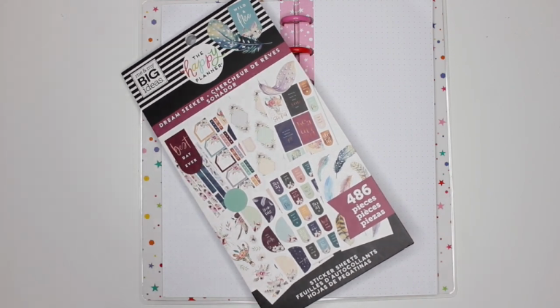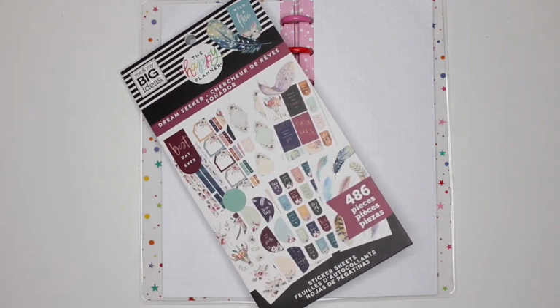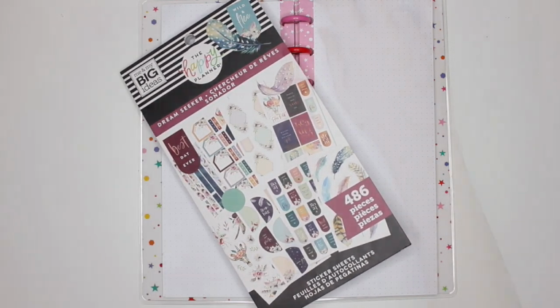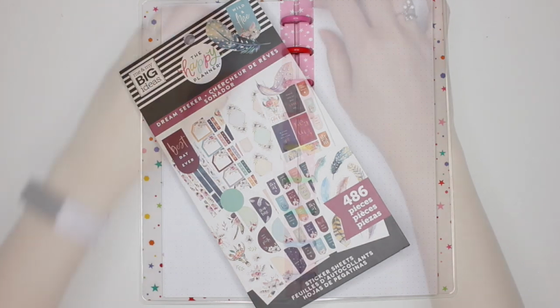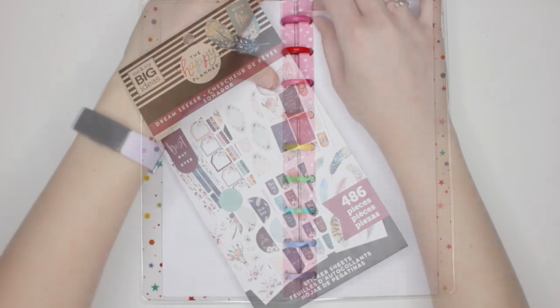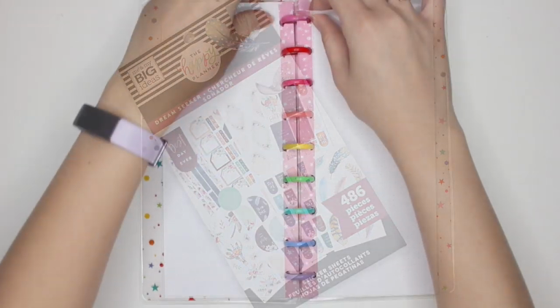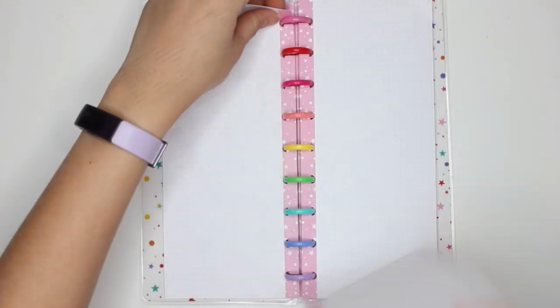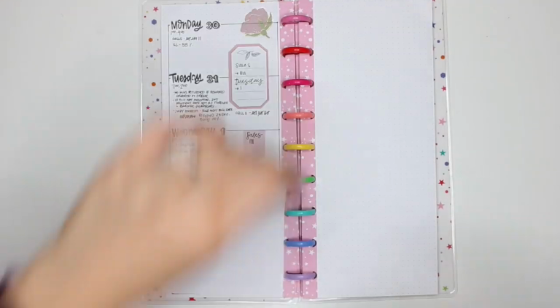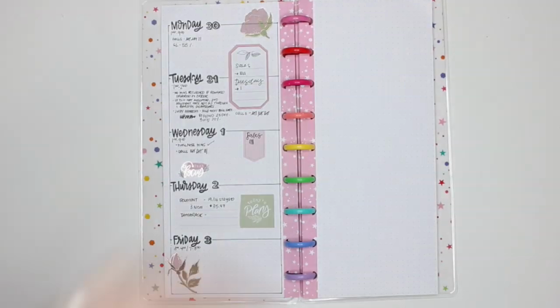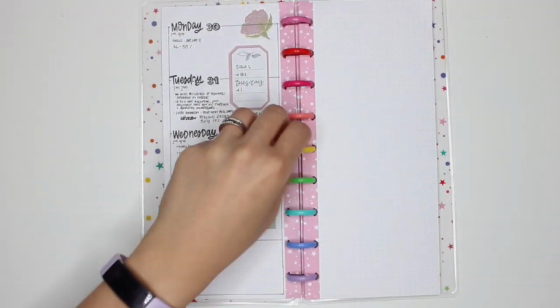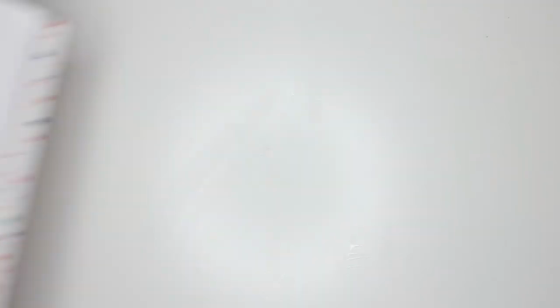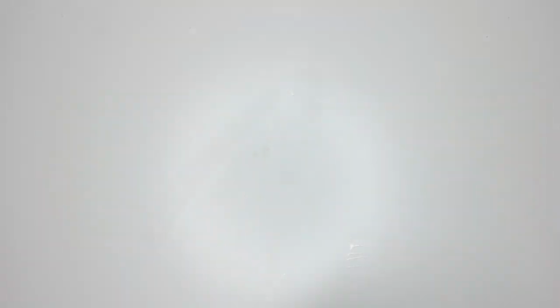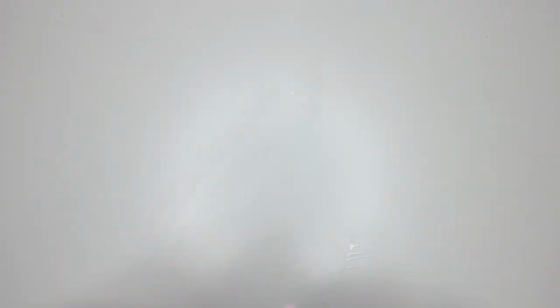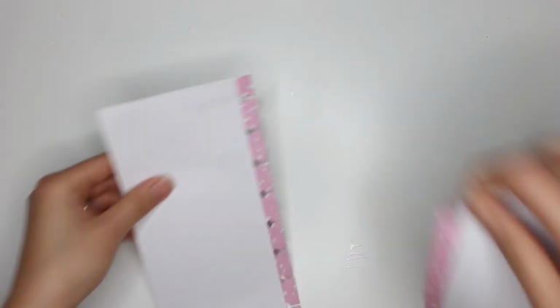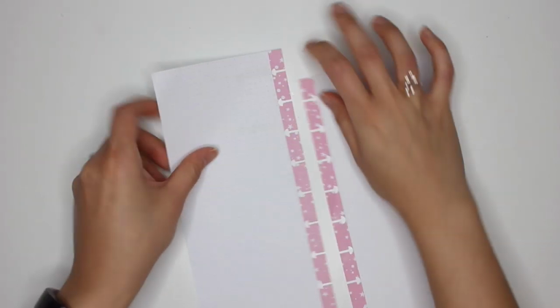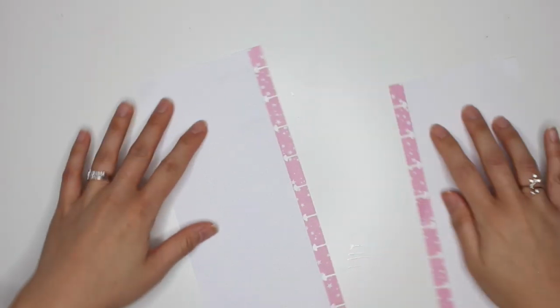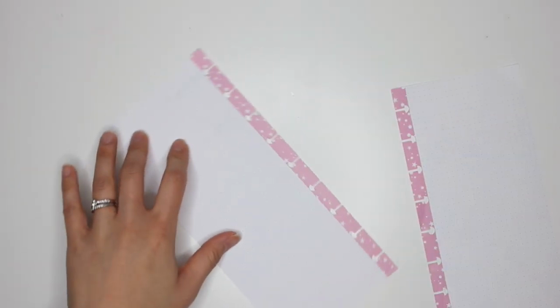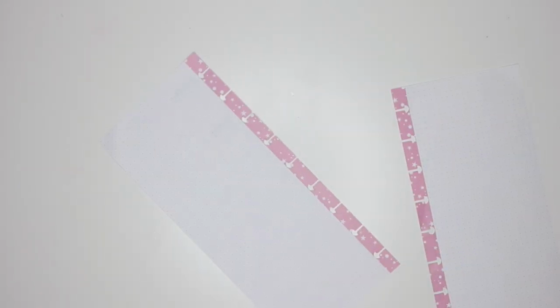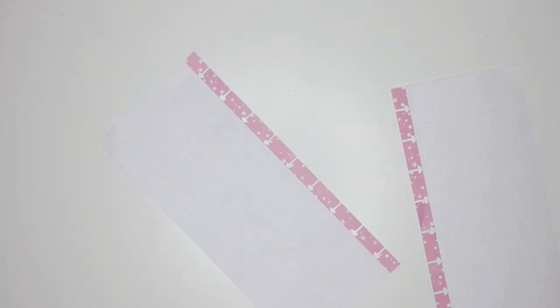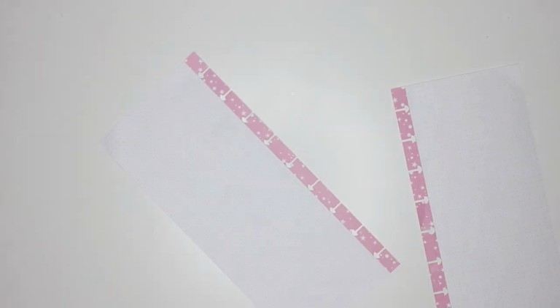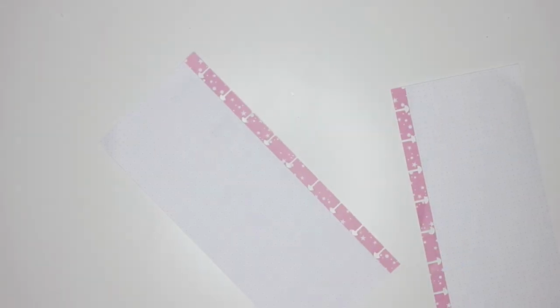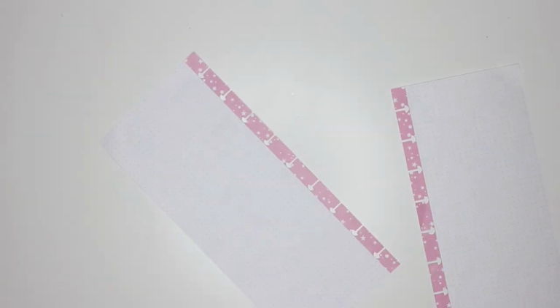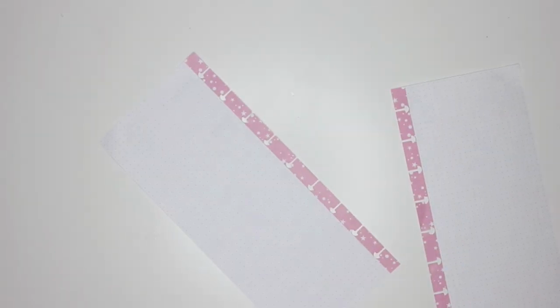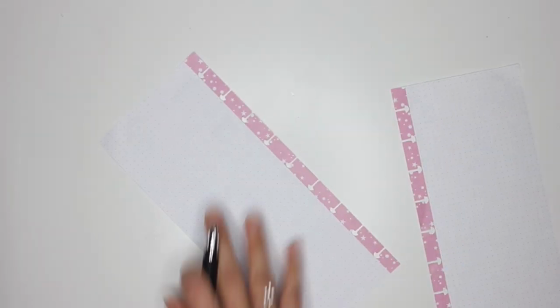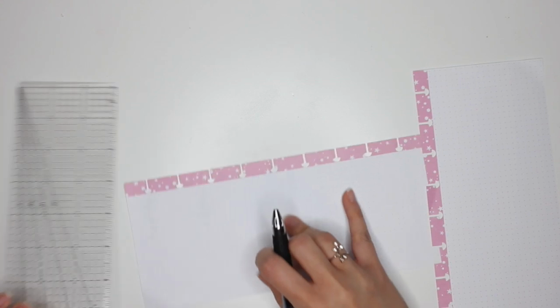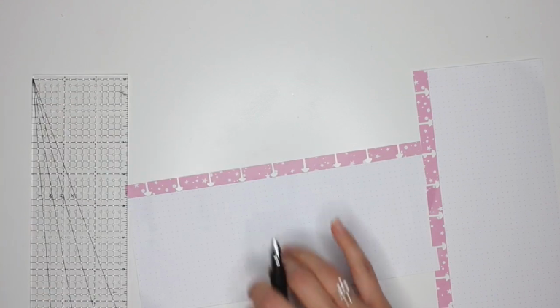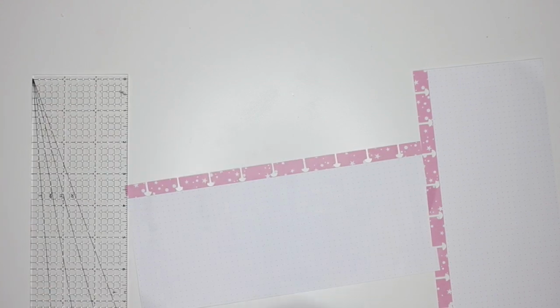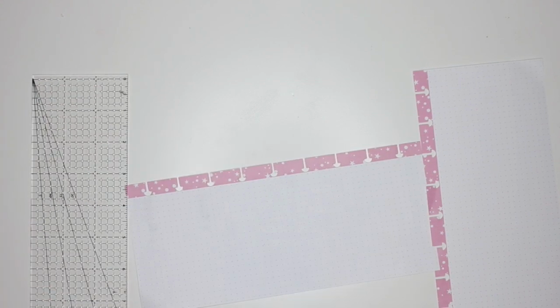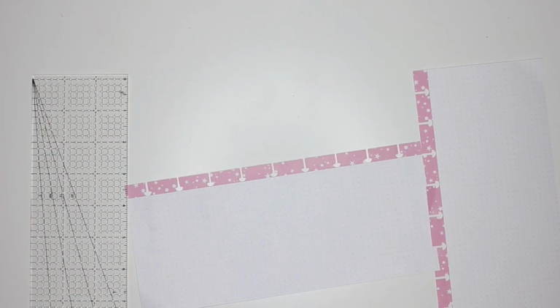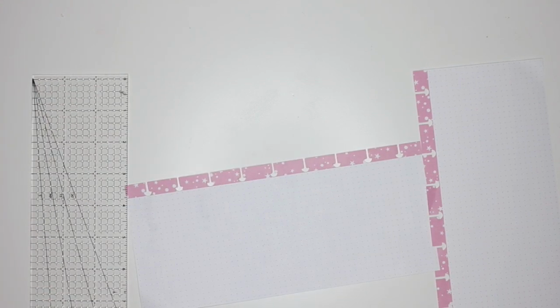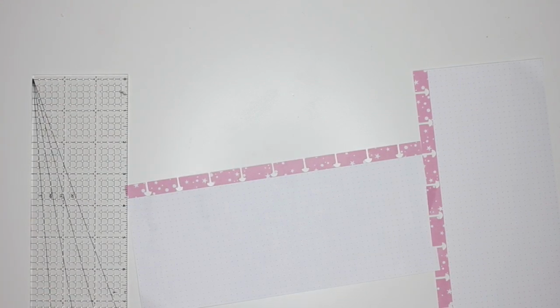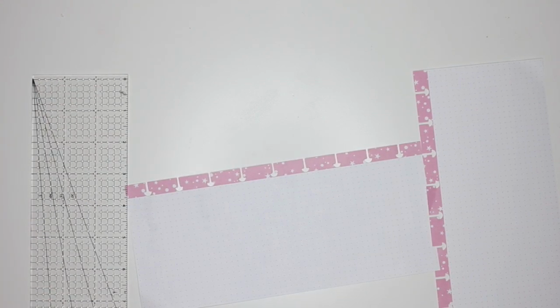All right, let's get started. So the first thing I do is normally take the pages out of the discs — it's always easier to decorate that way.